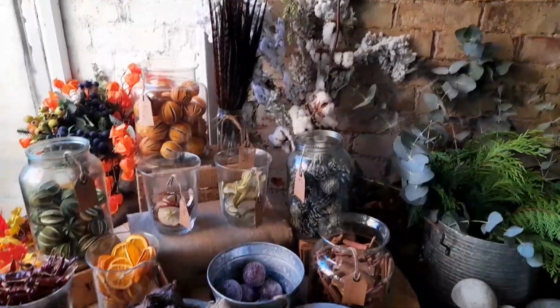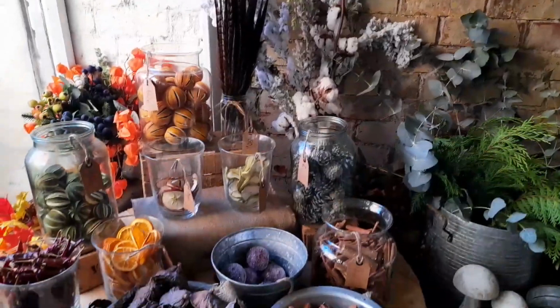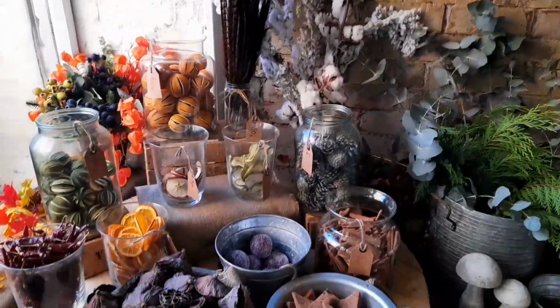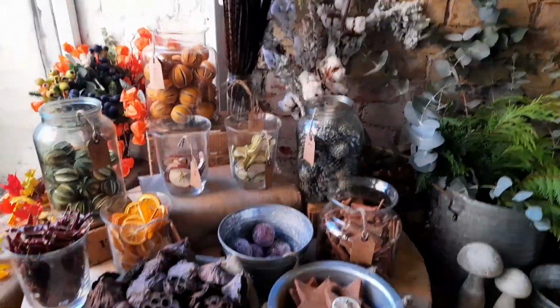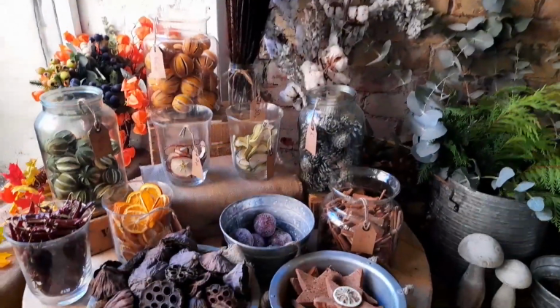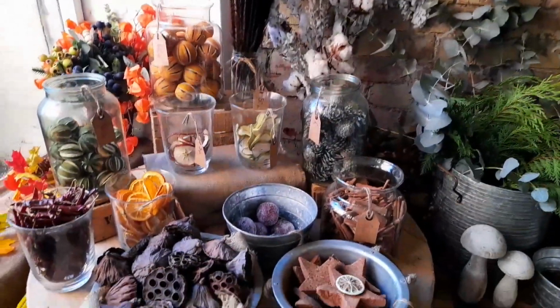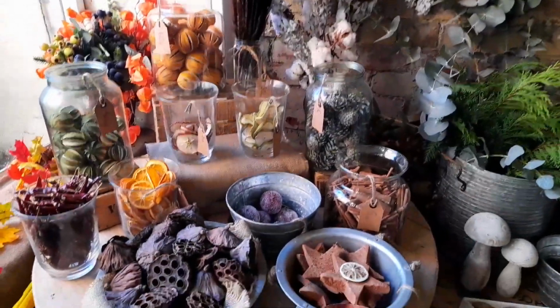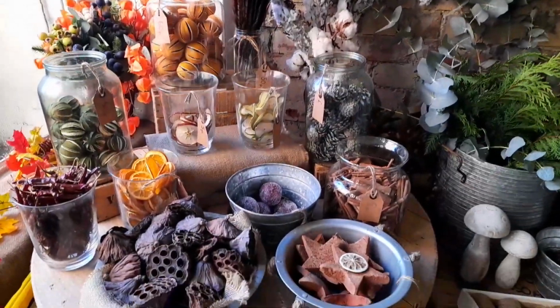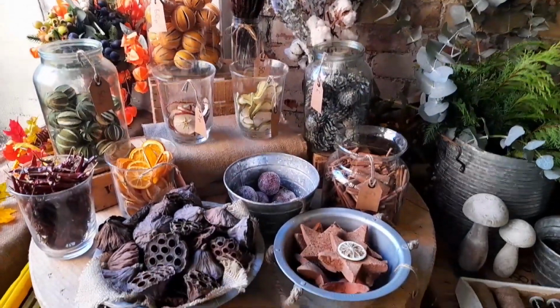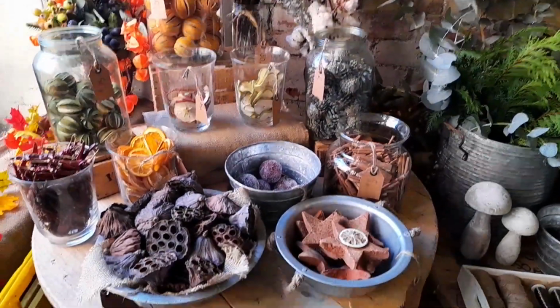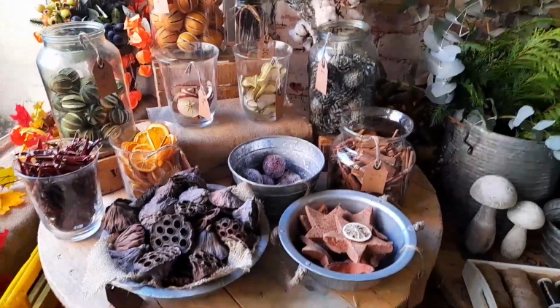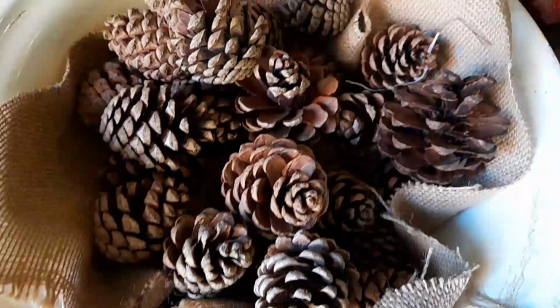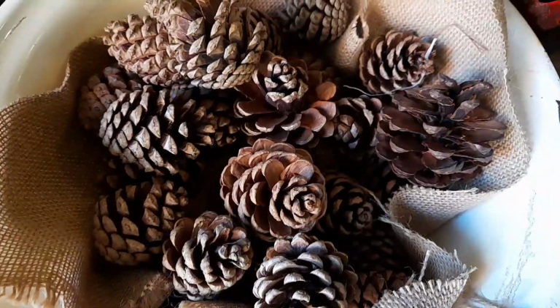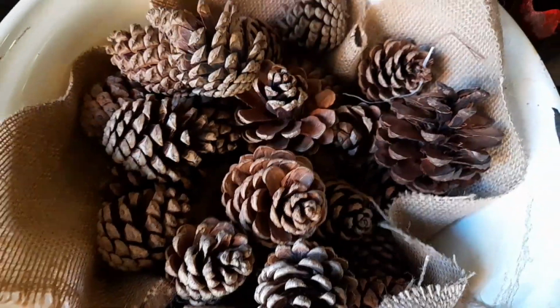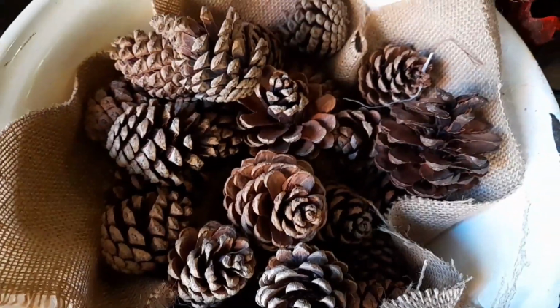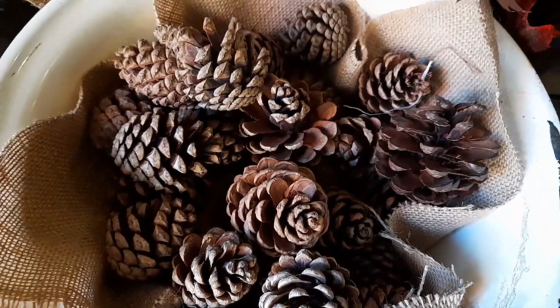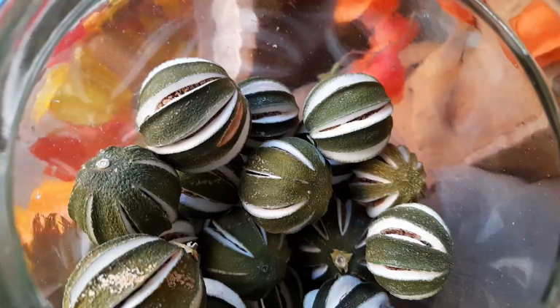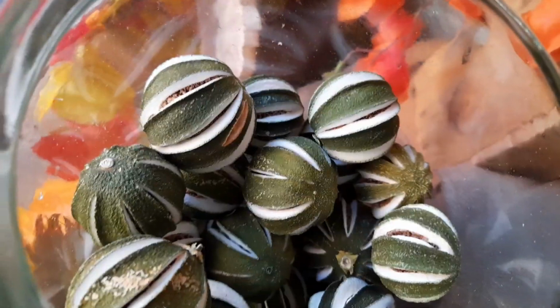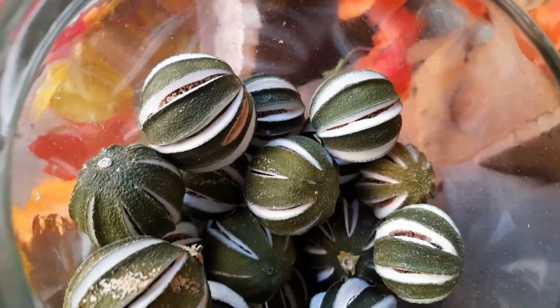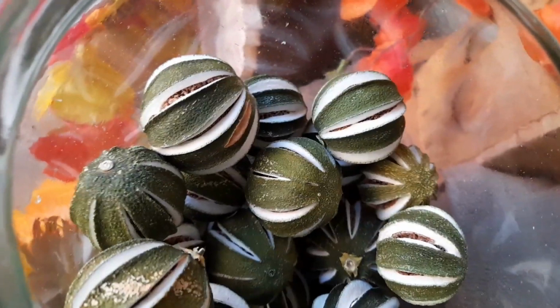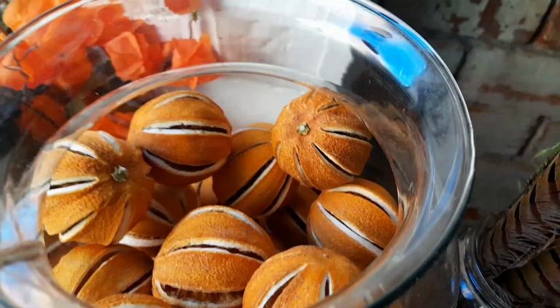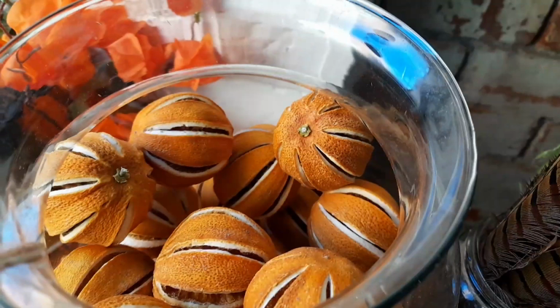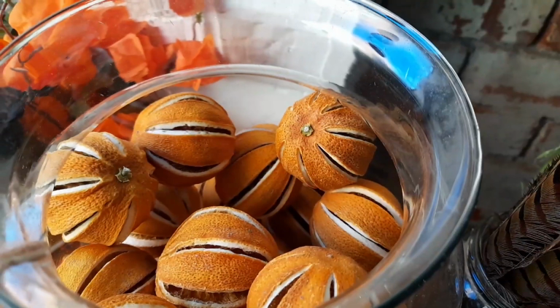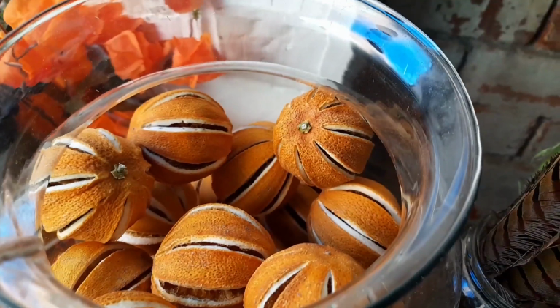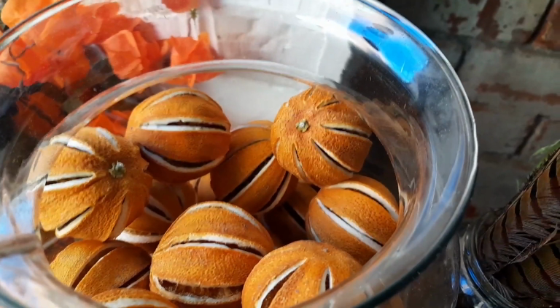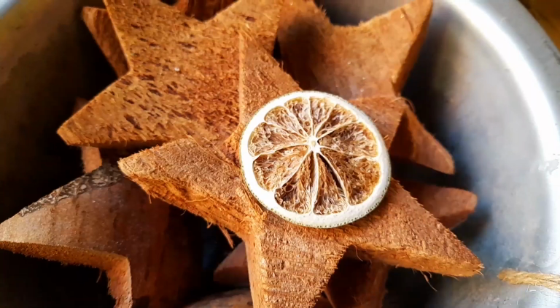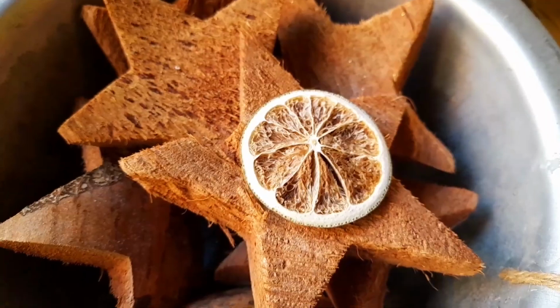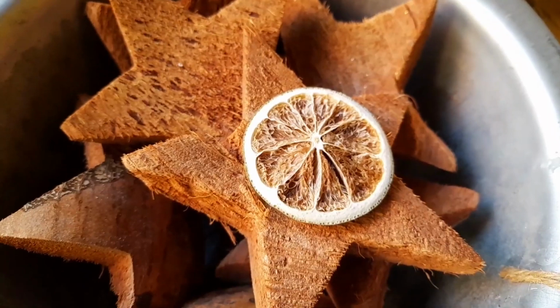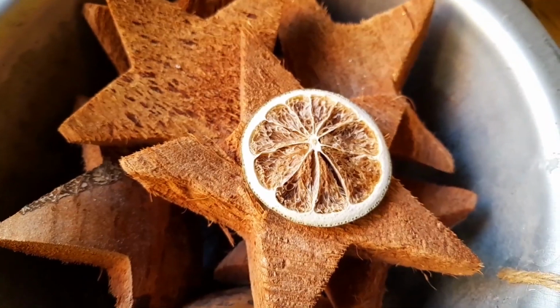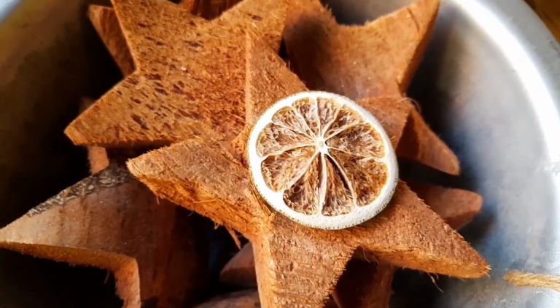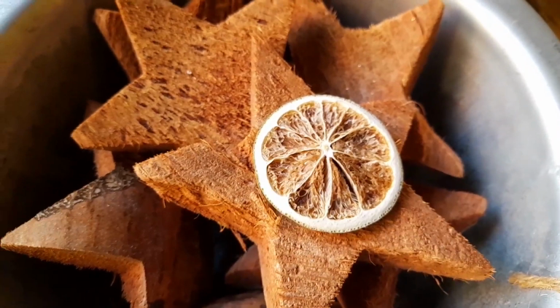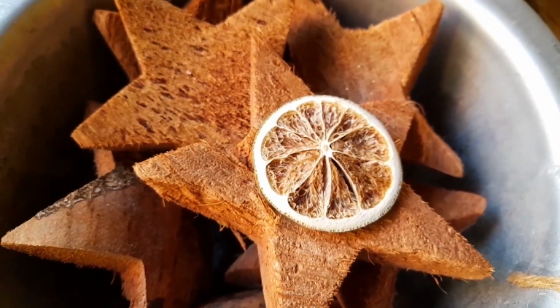Here they are. How fabulous are these? So, so much choice.